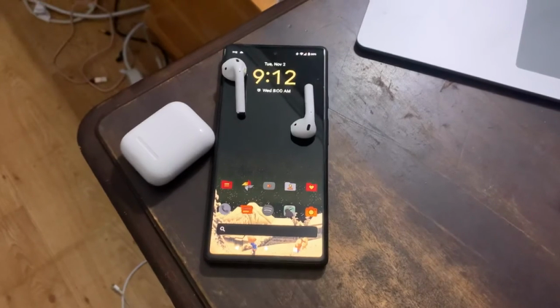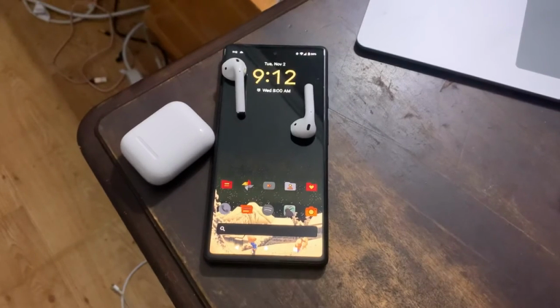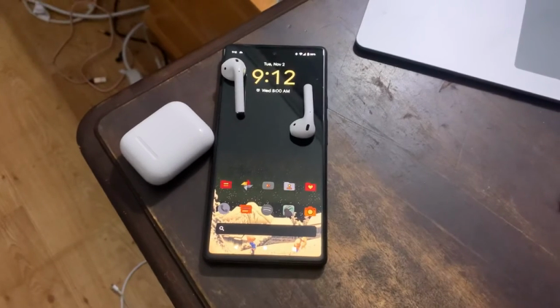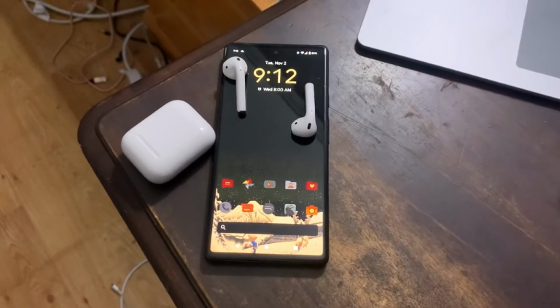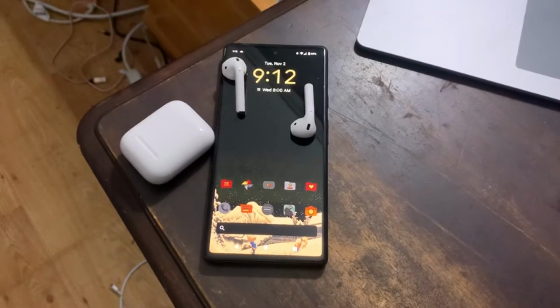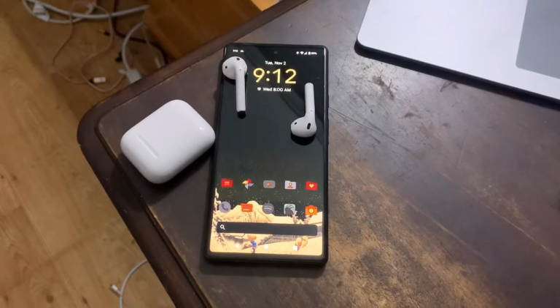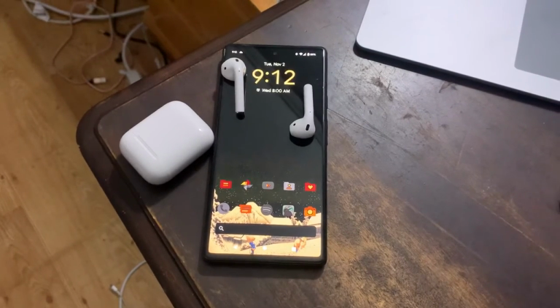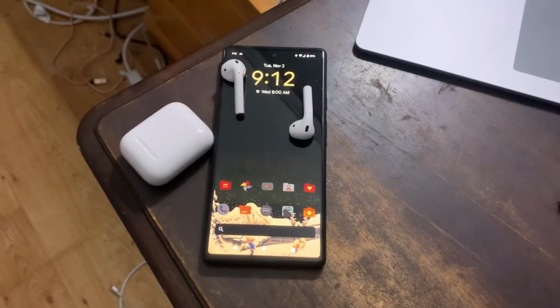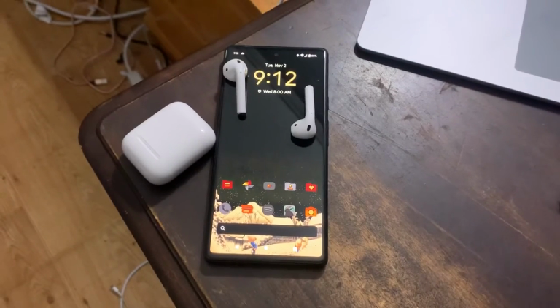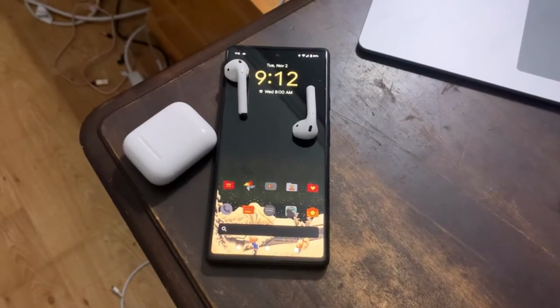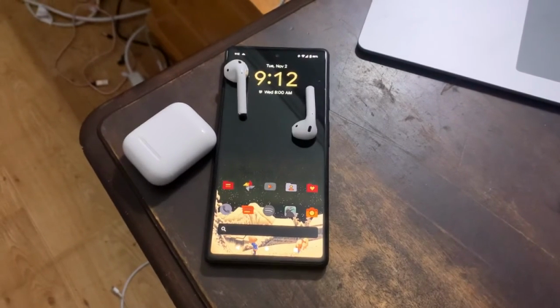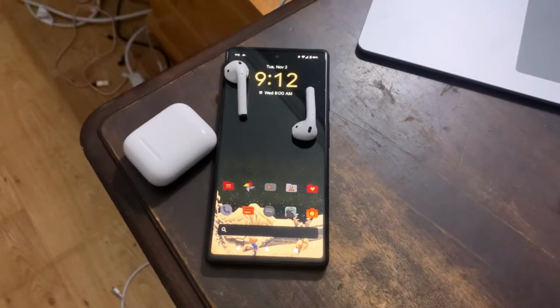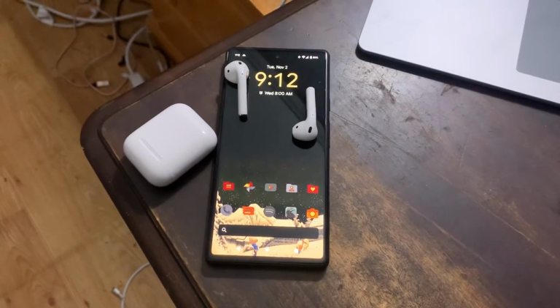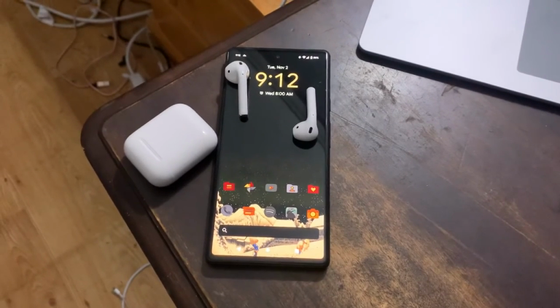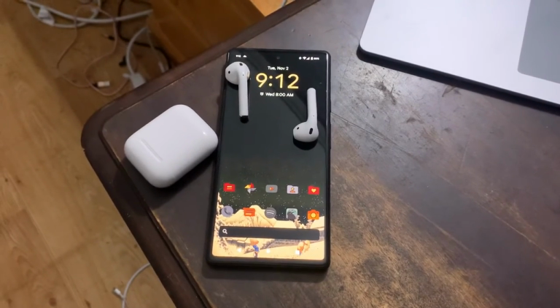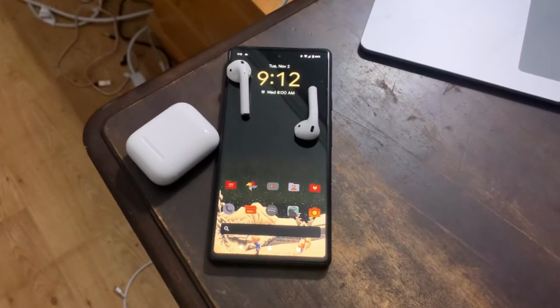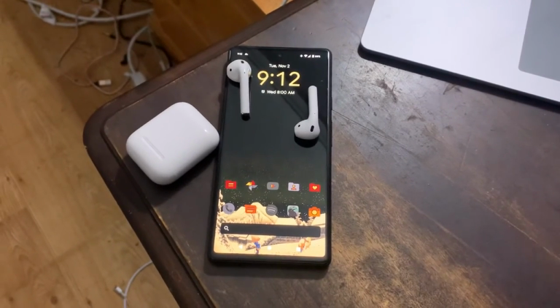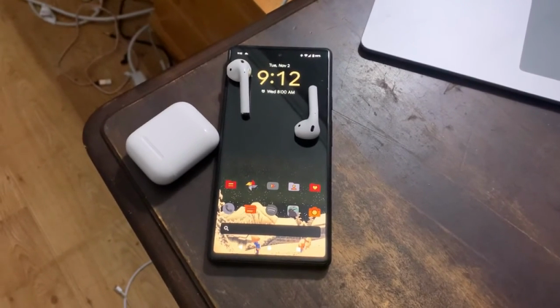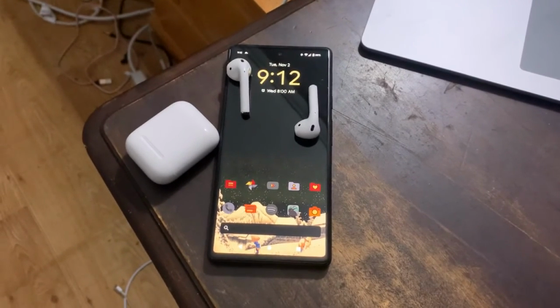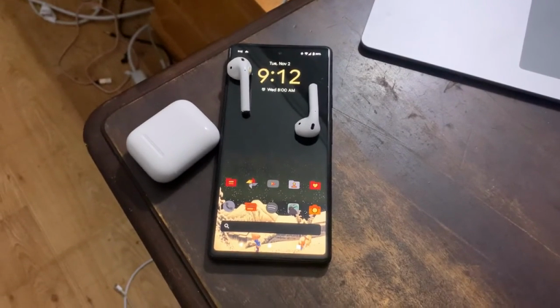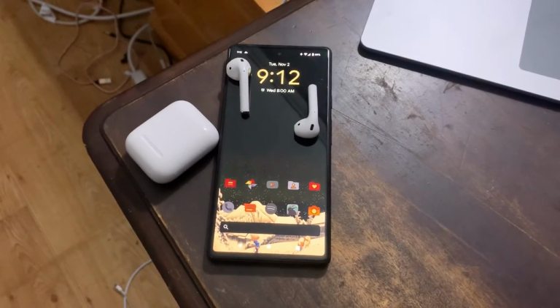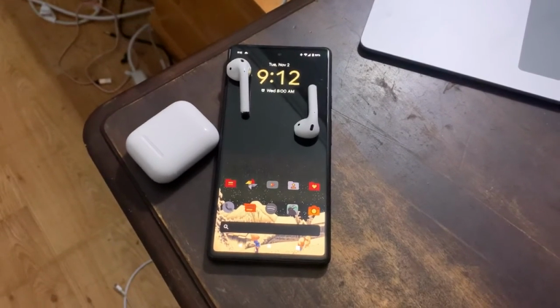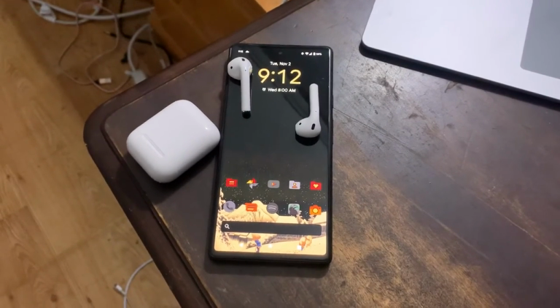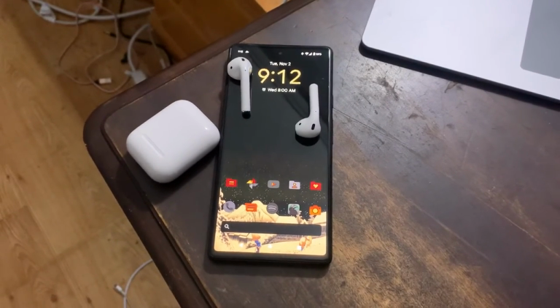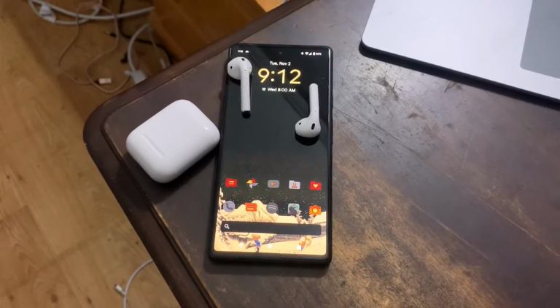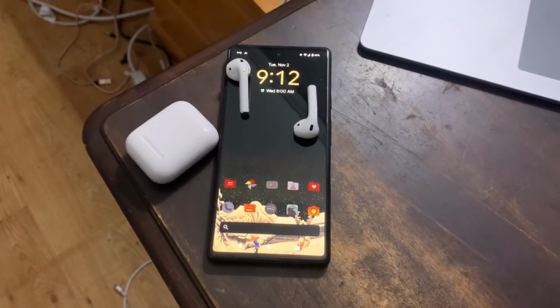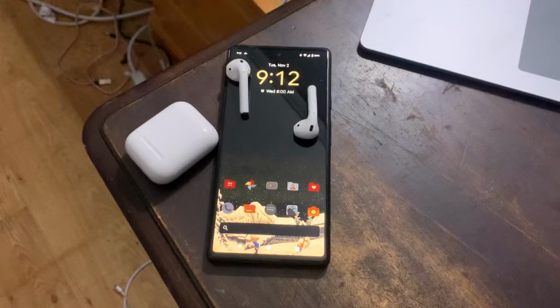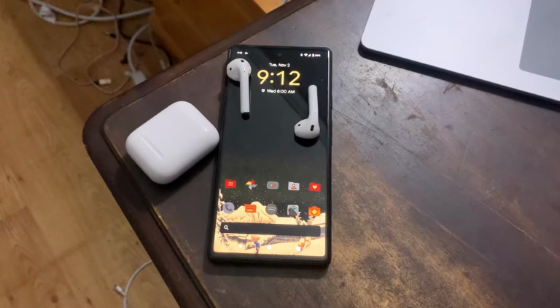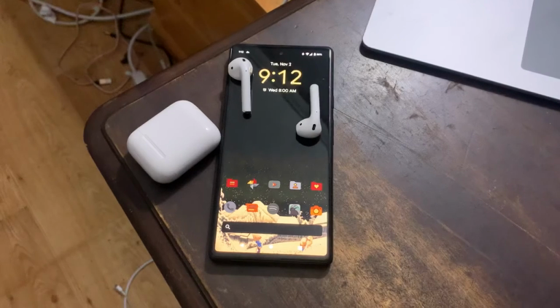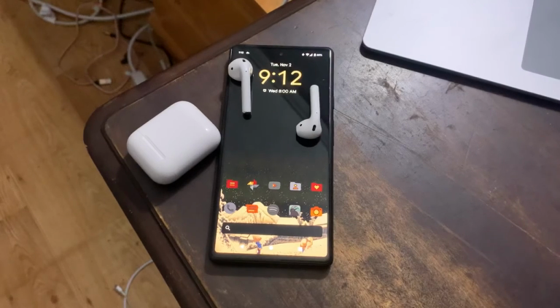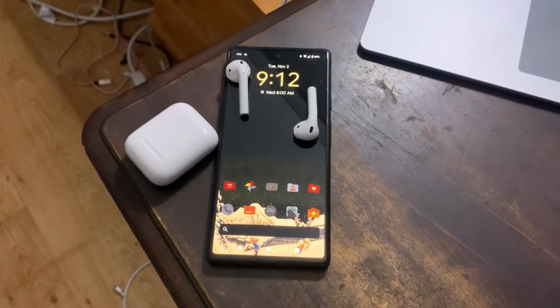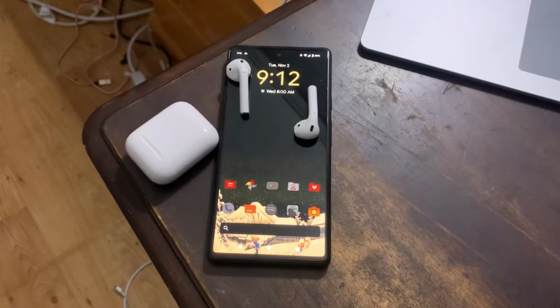There's also the Galaxy Buds series, which have received very glowing reviews. I would definitely recommend those if you're looking for something akin to the AirPods and the AirPods Pros.